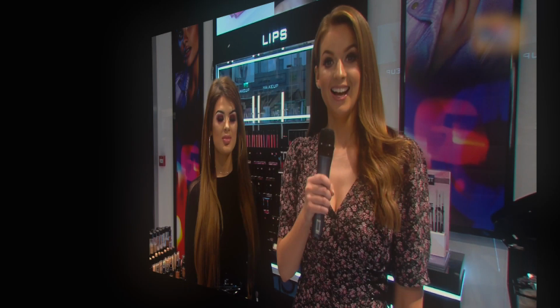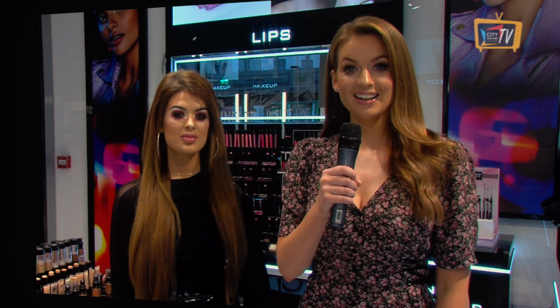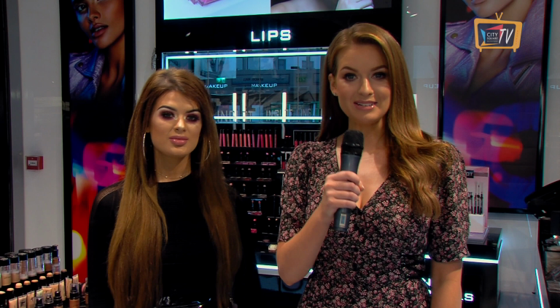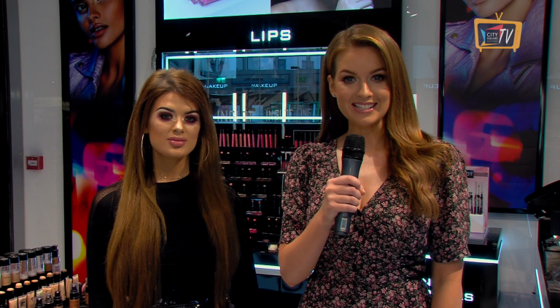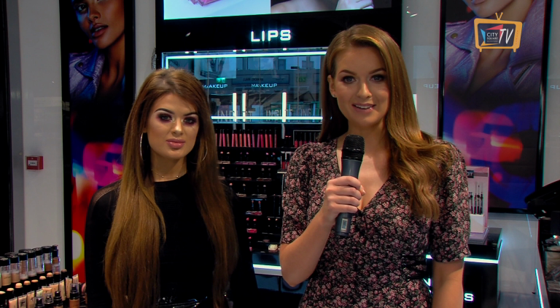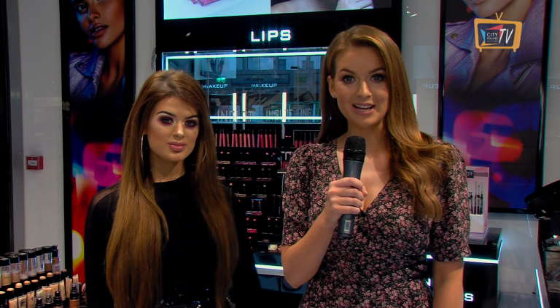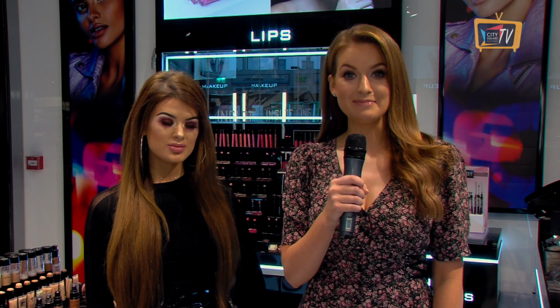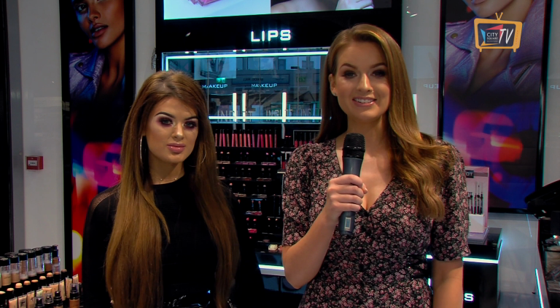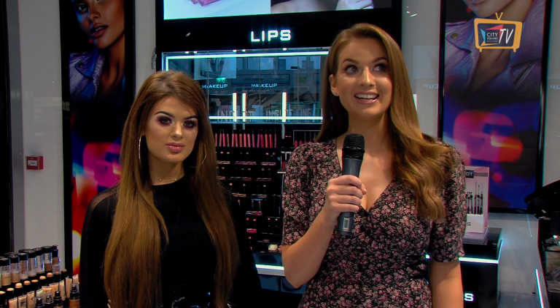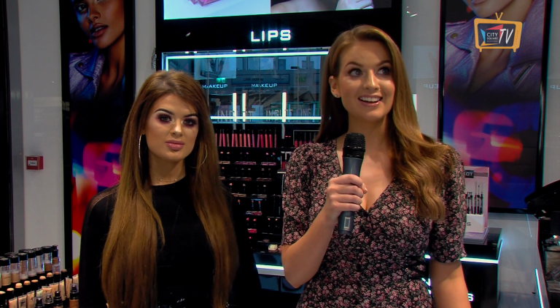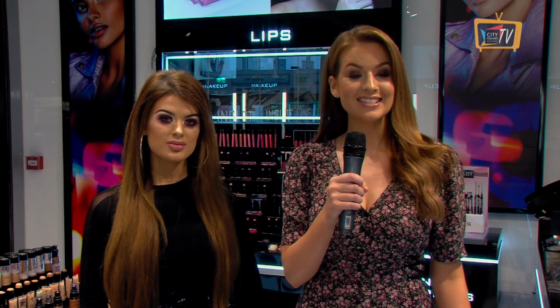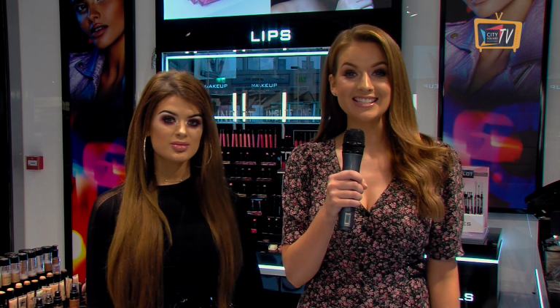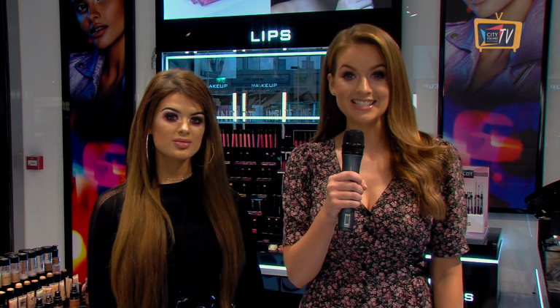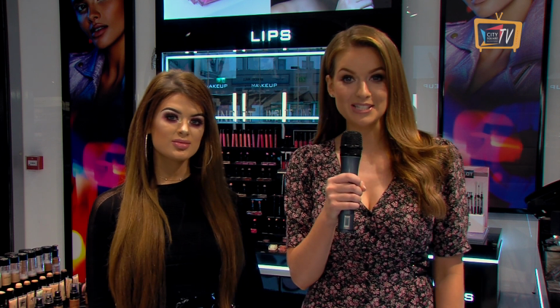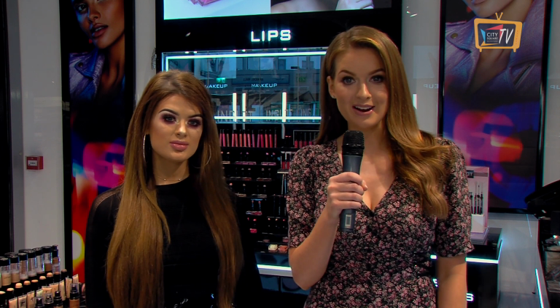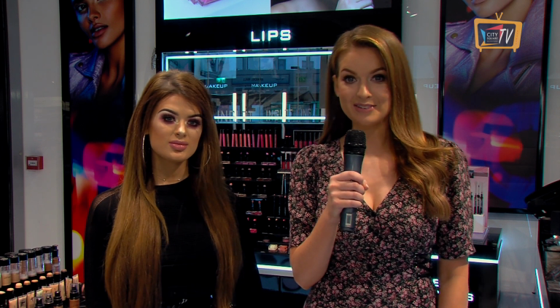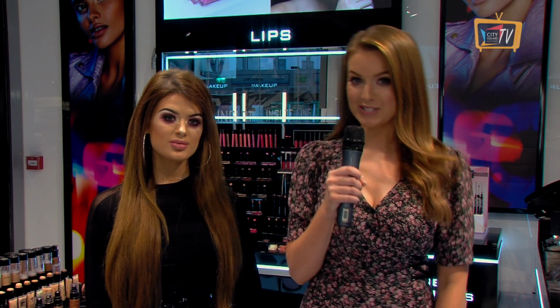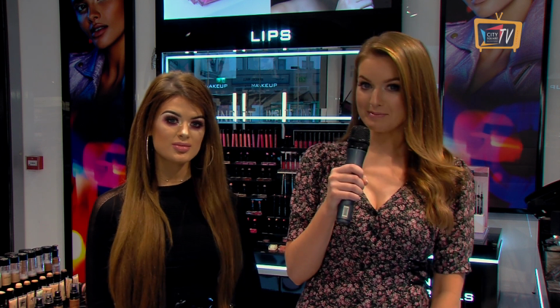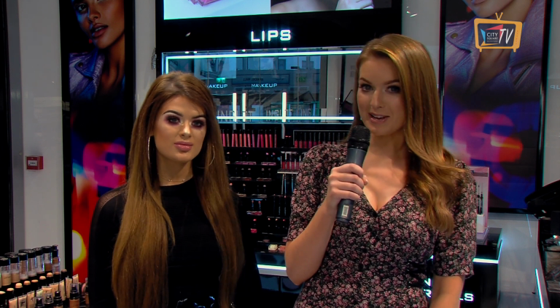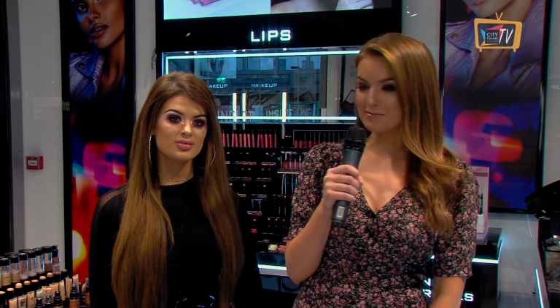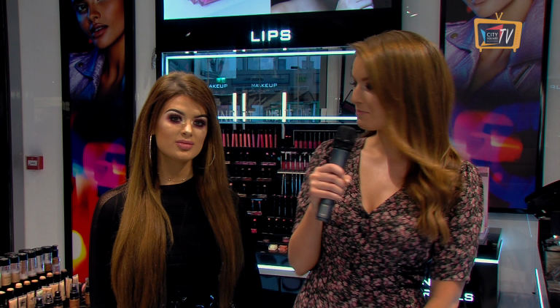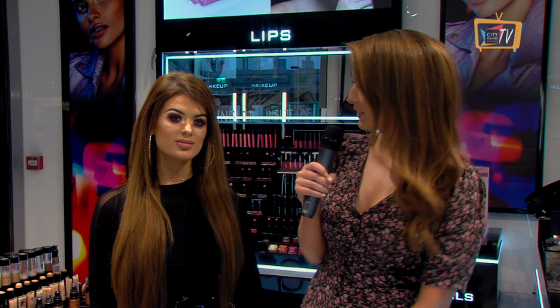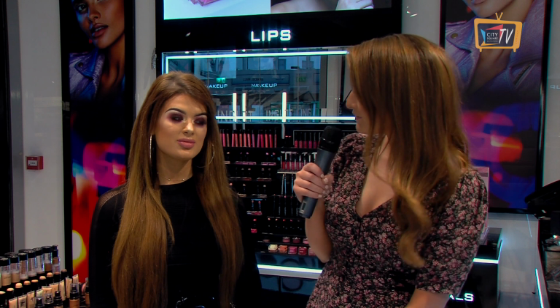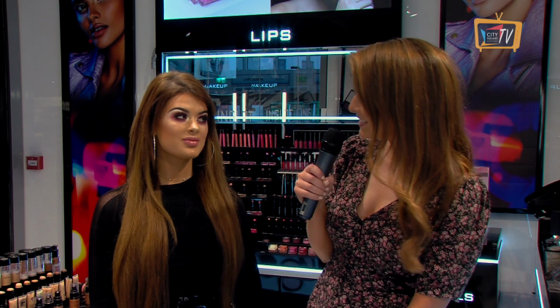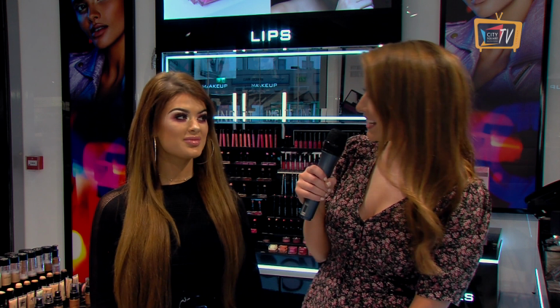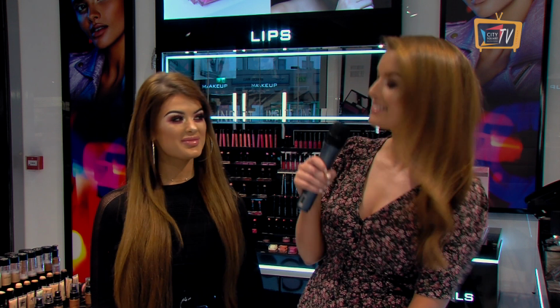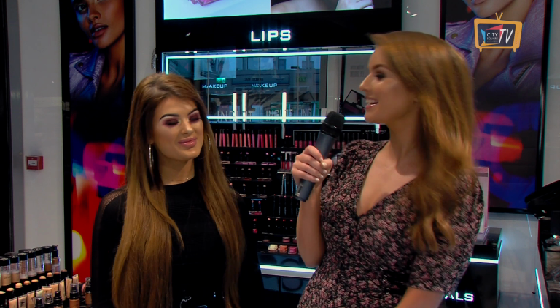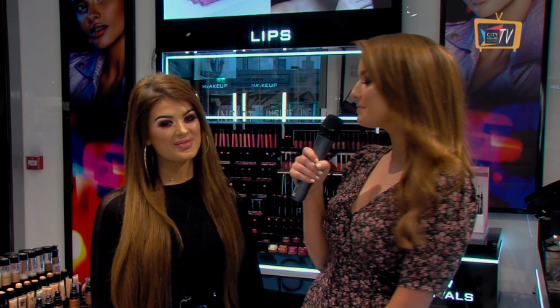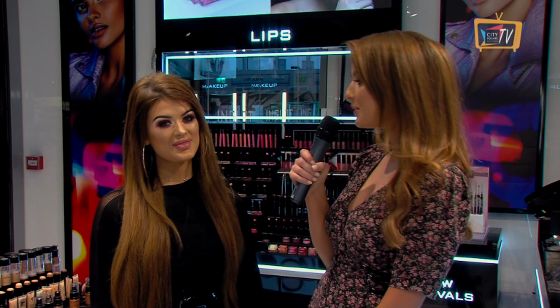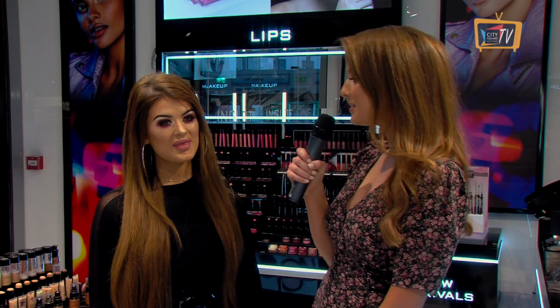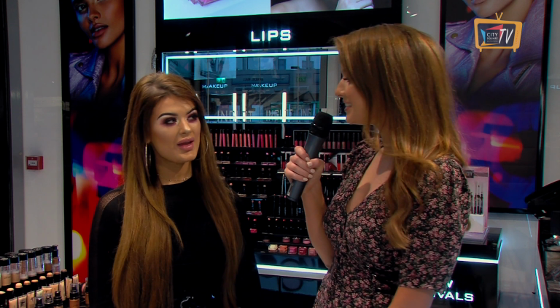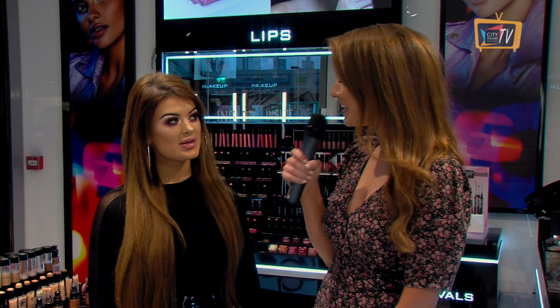Hi, I'm Lisa Kavanagh. I'm here in Inglot in City Square, and I've just had my makeup done by the lovely Jade. Tell us about the look you did today.